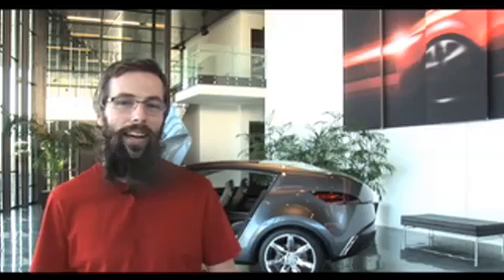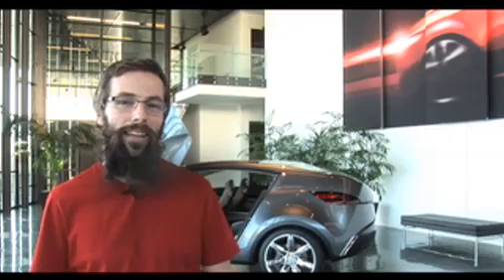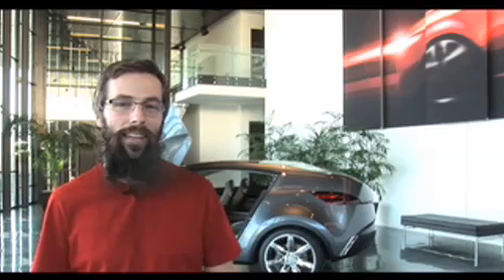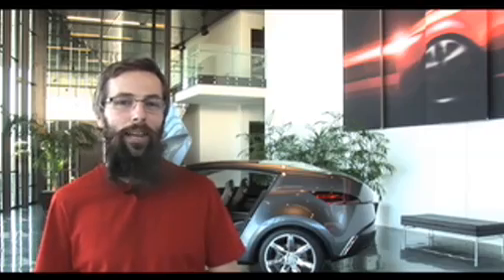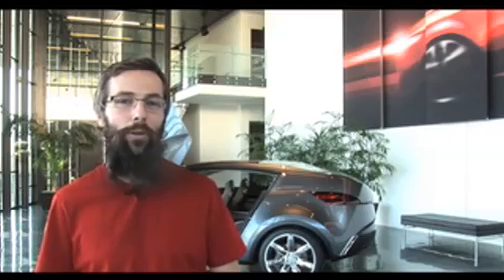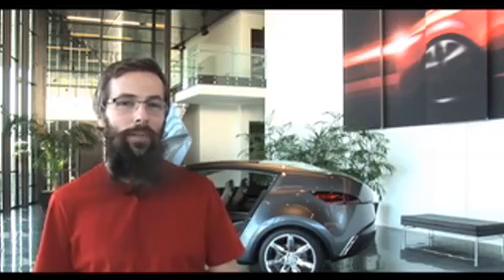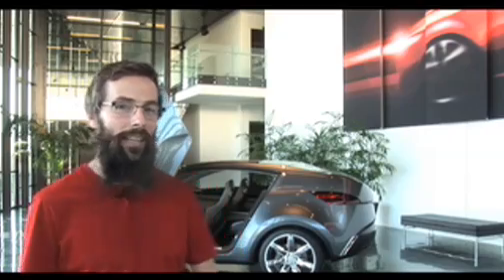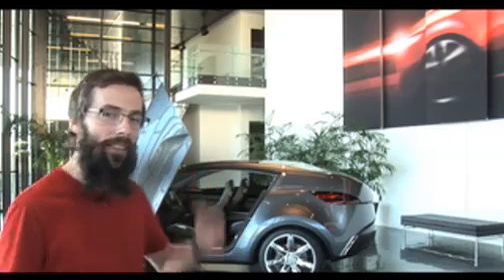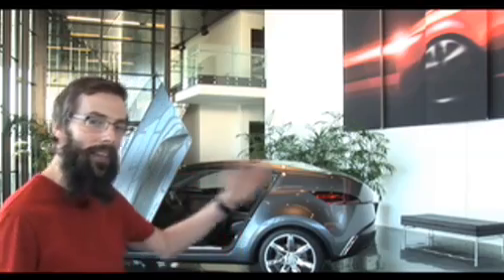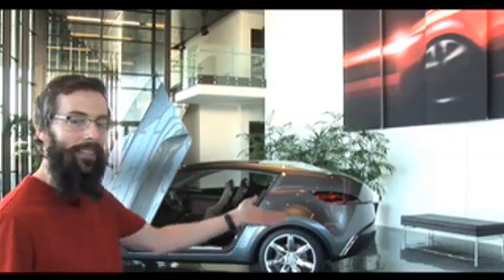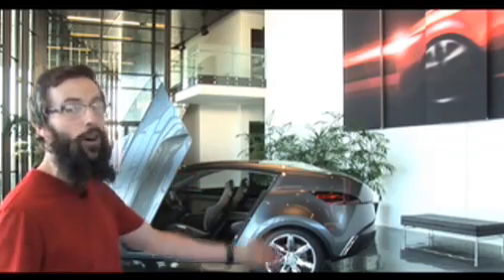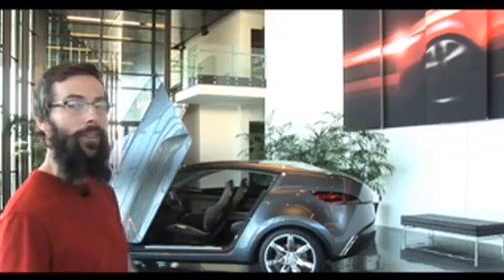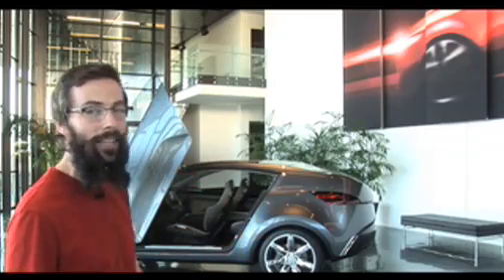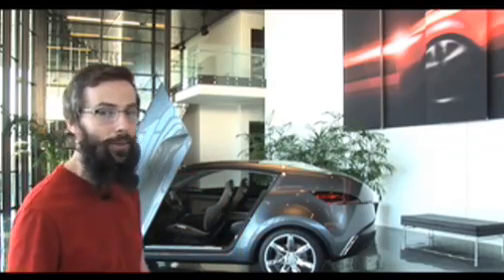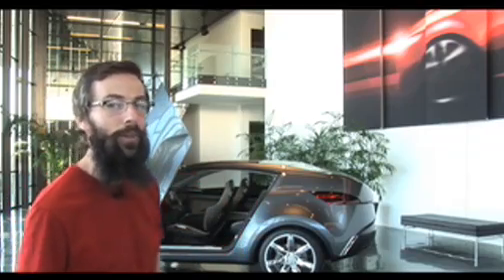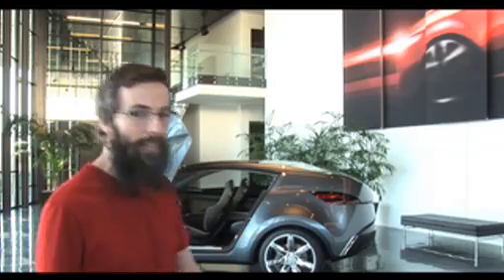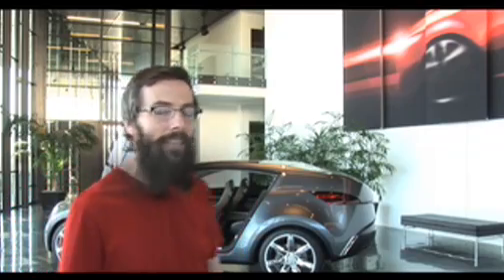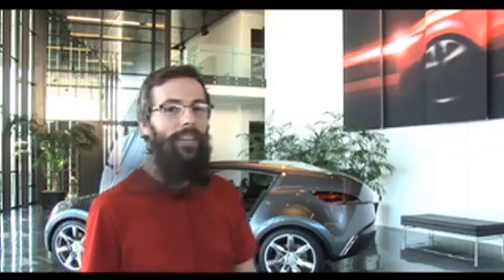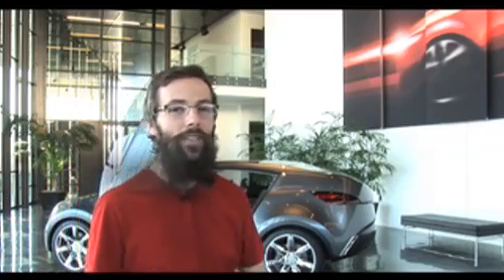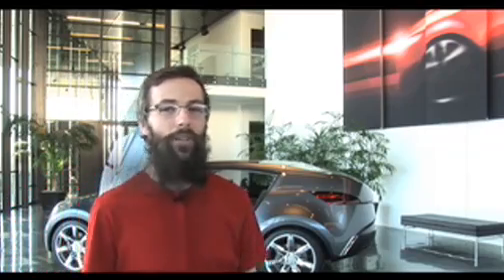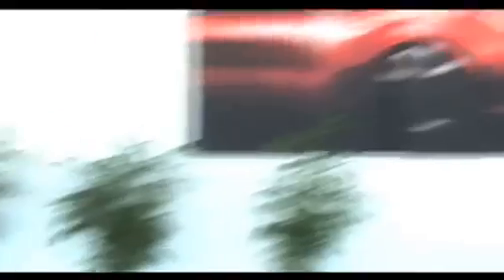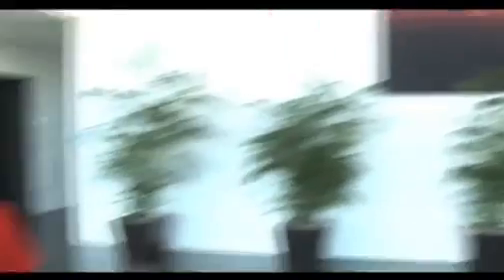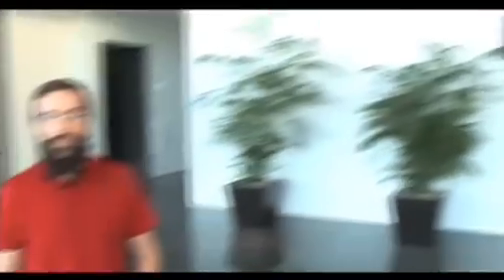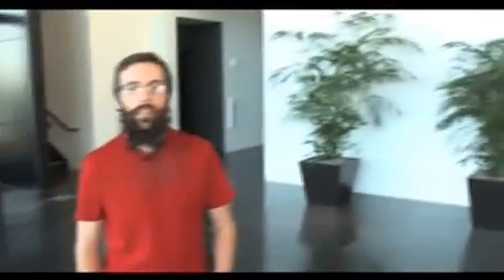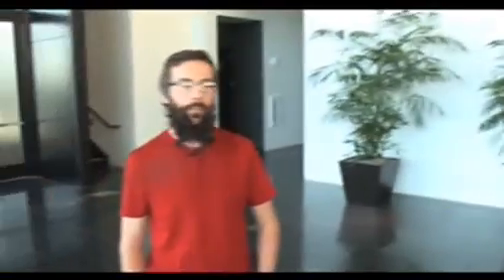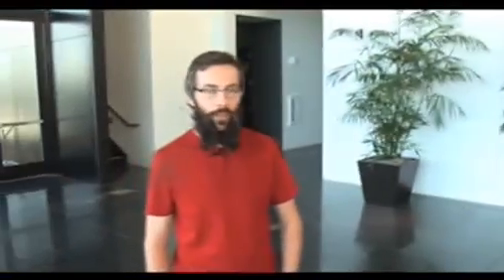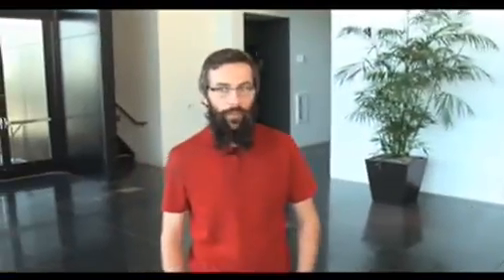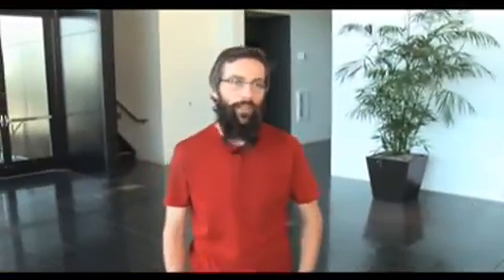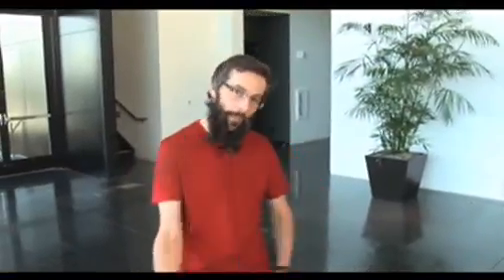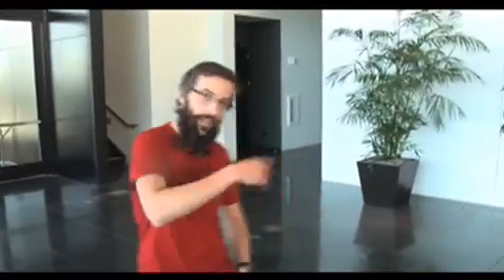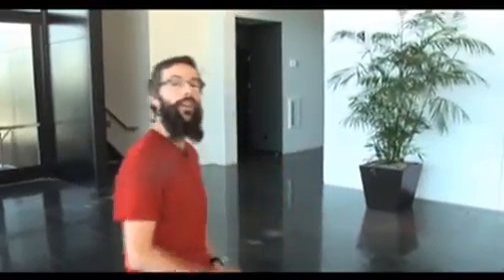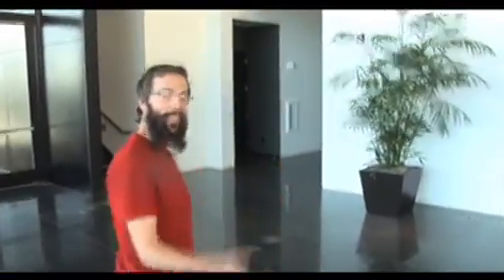Hi, I'm Mike Torpy, and this is the home of the Kia Soul, the Kia Design Center. Let me show you around. Come on, follow me.